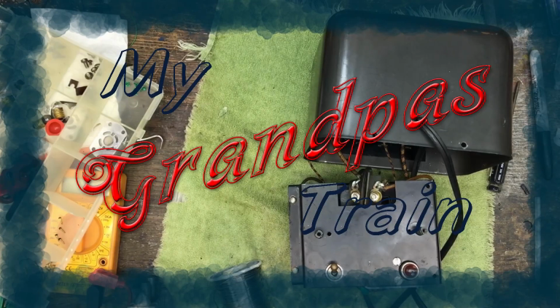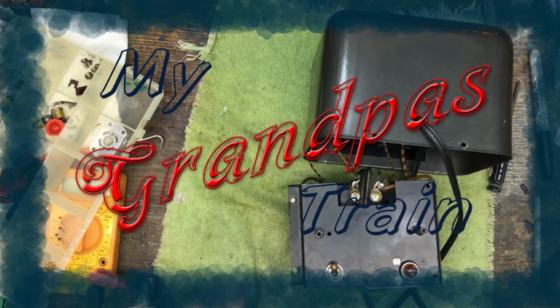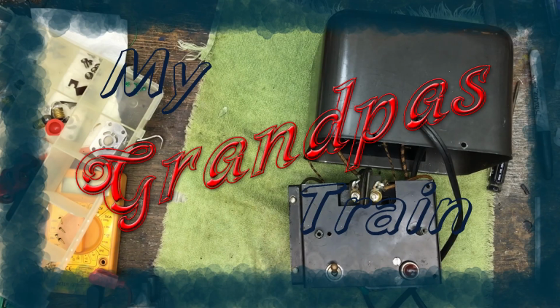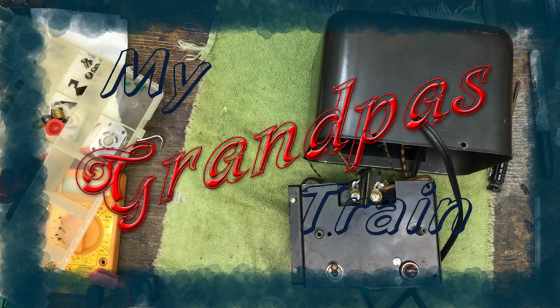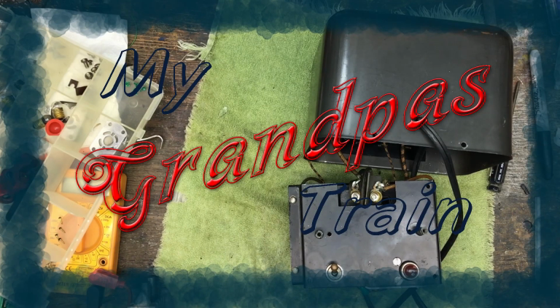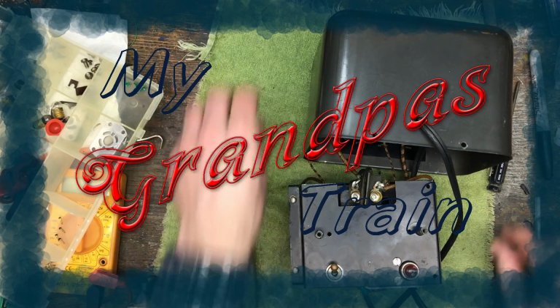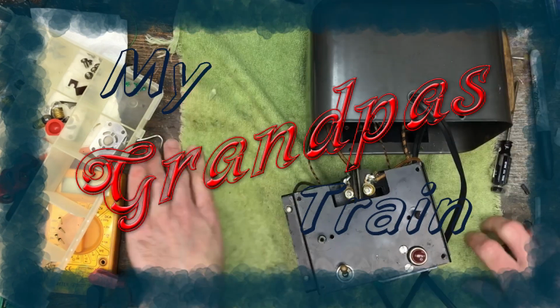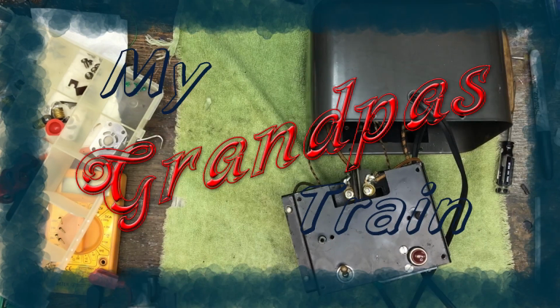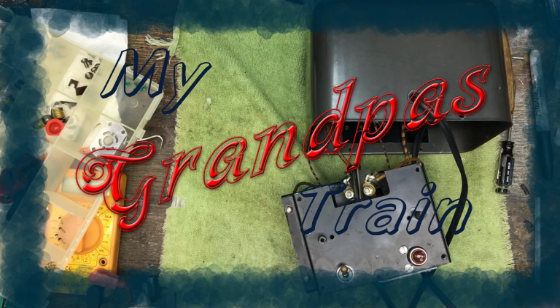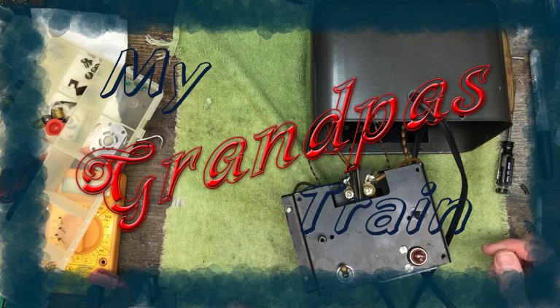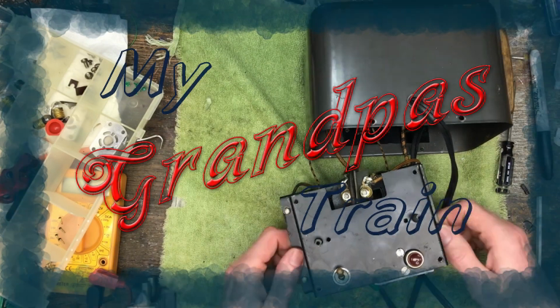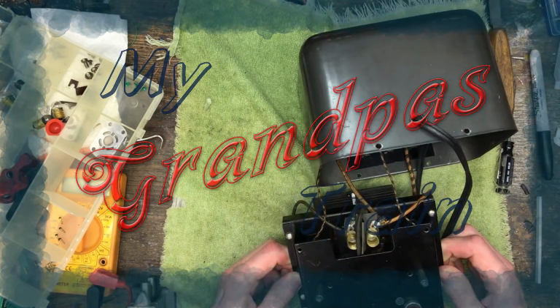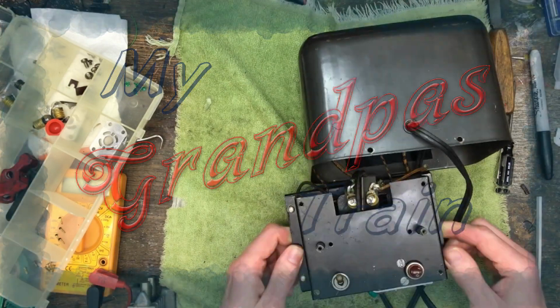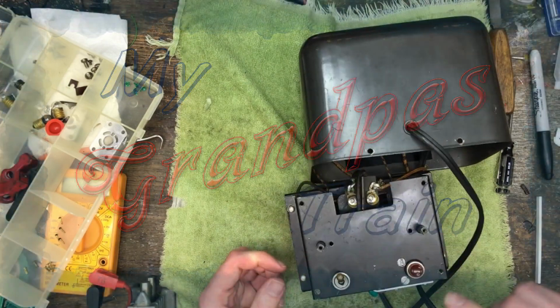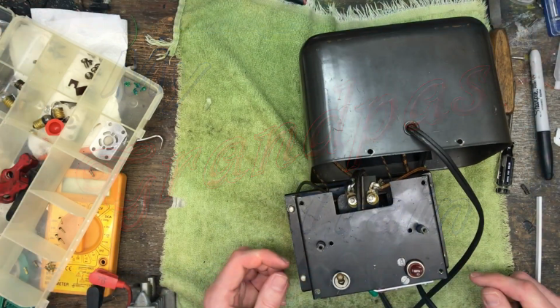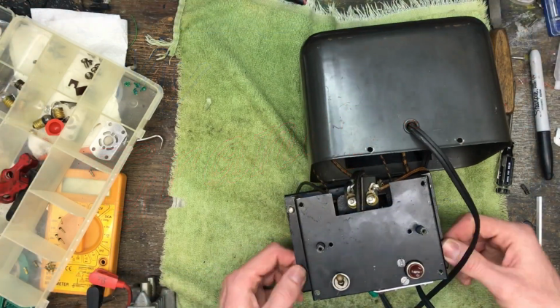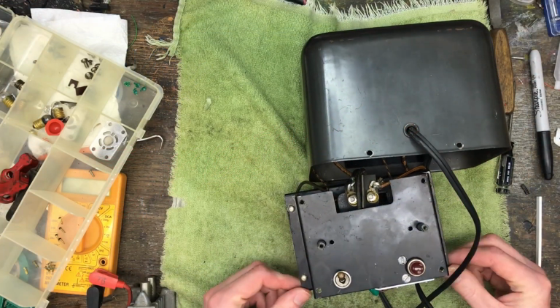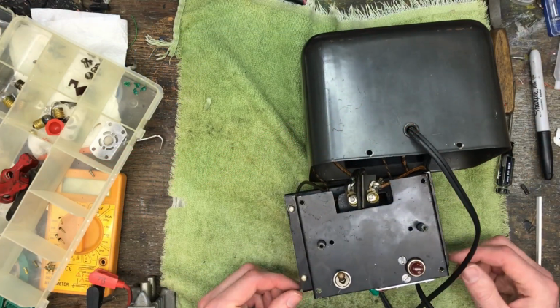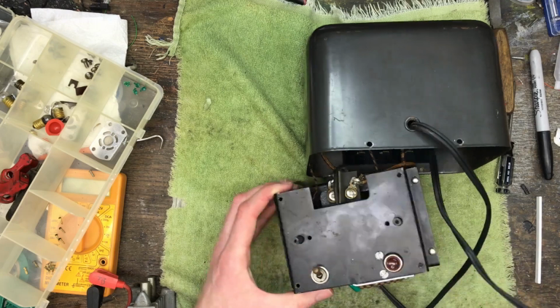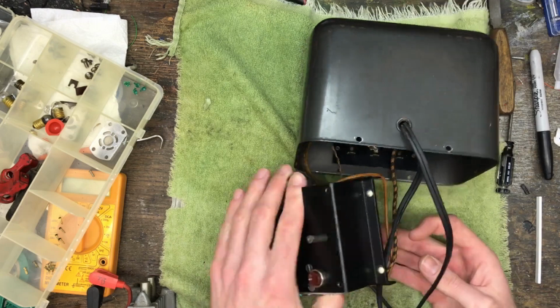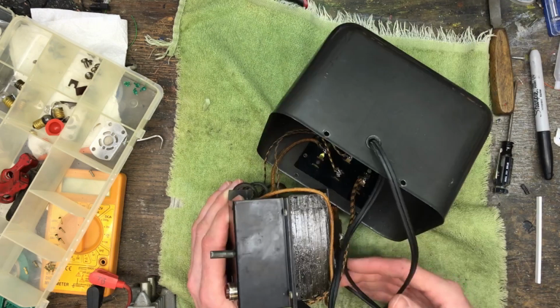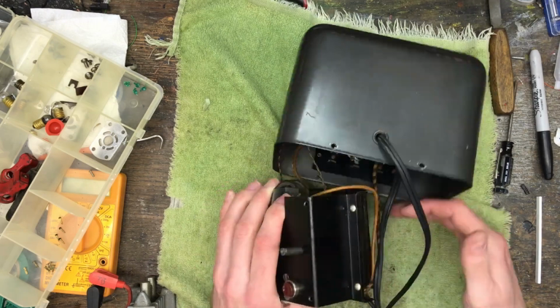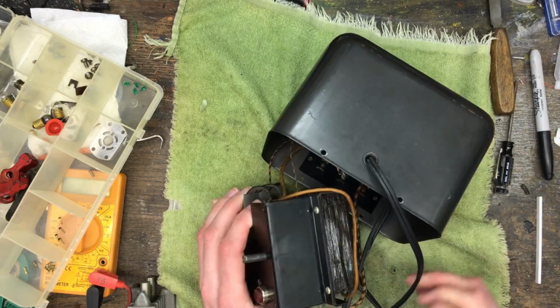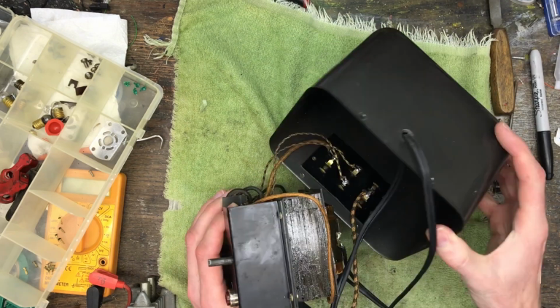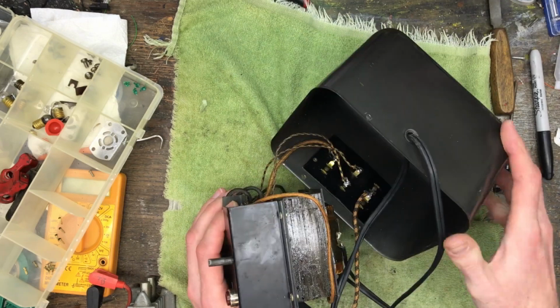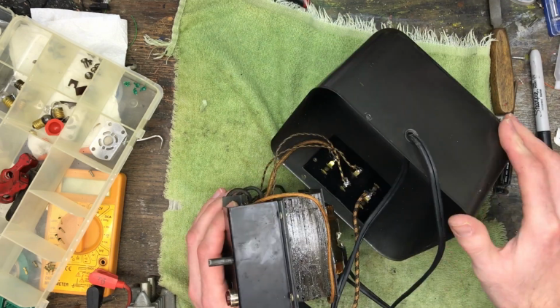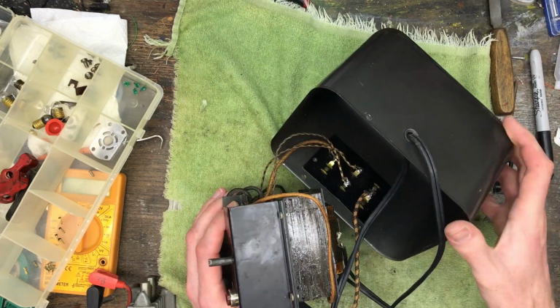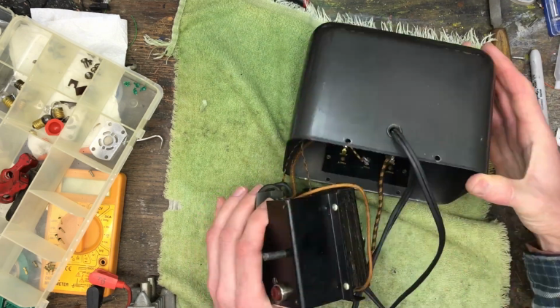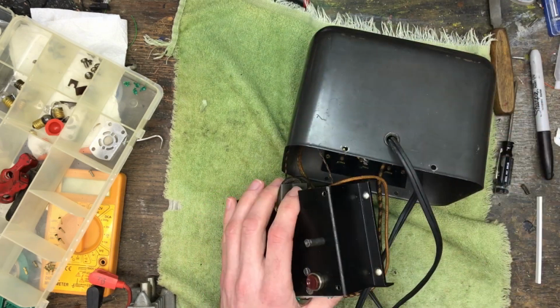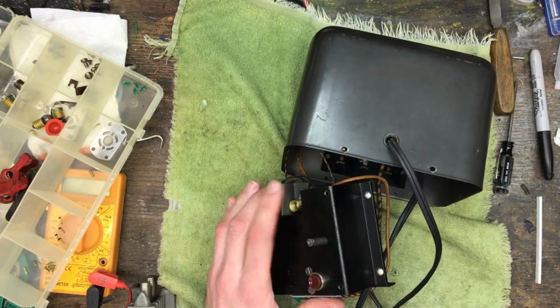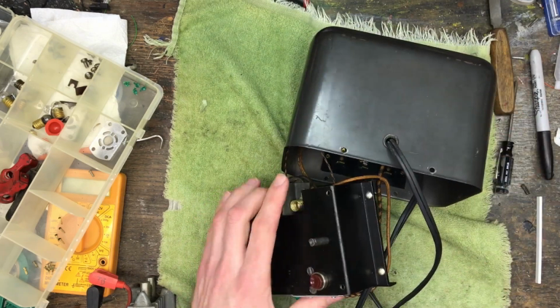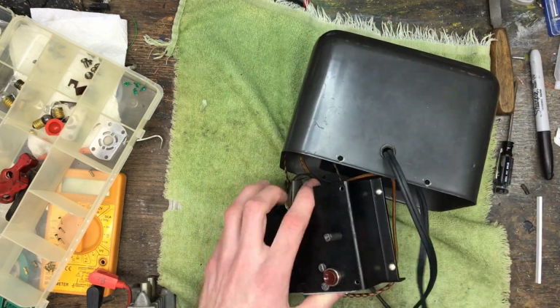This video shows me reassembling the 9B transformer. While I do that, I will tell you what happened with the circuit breaker.